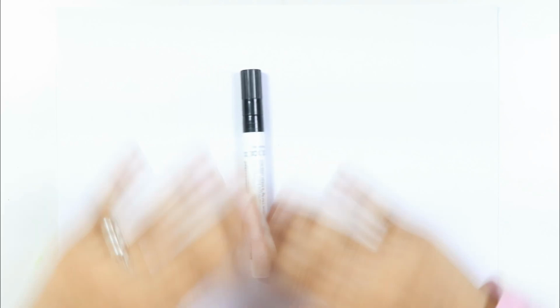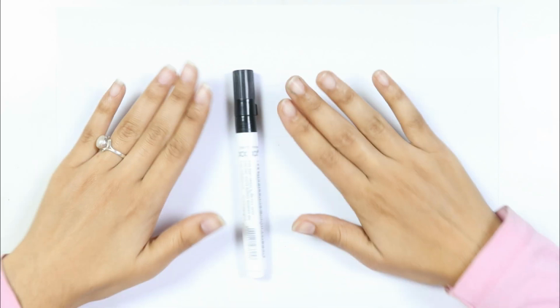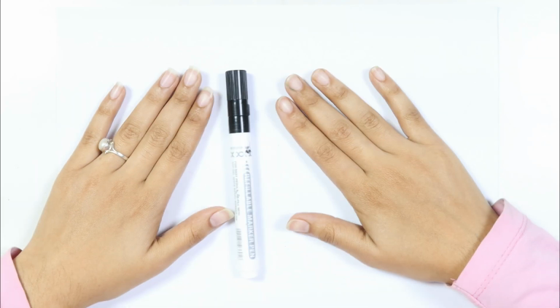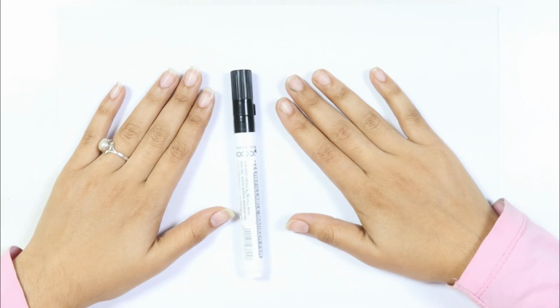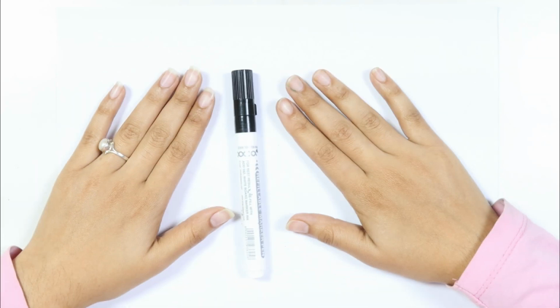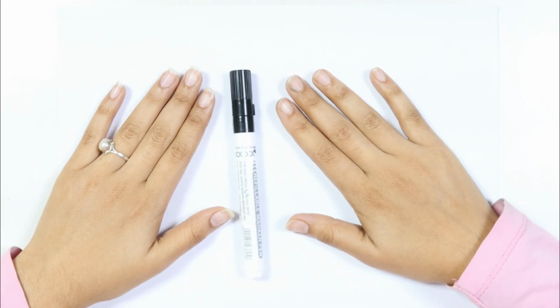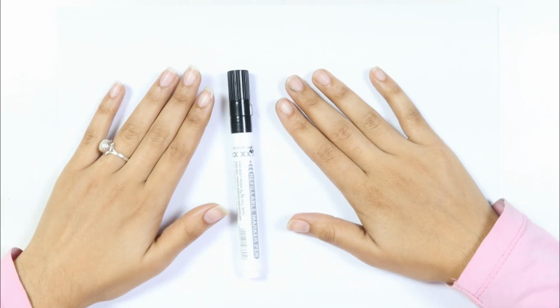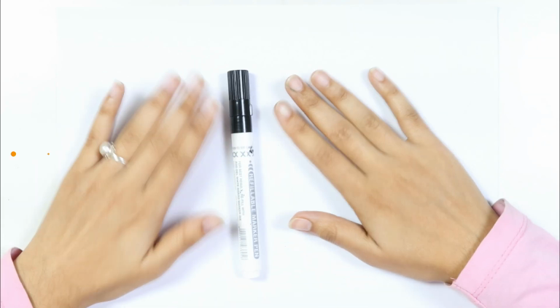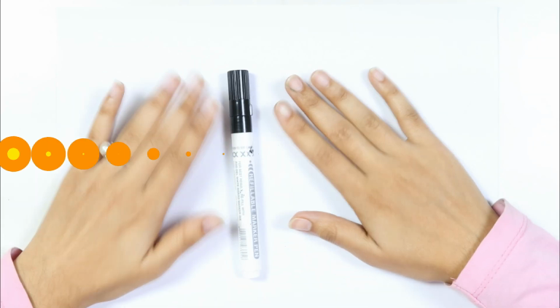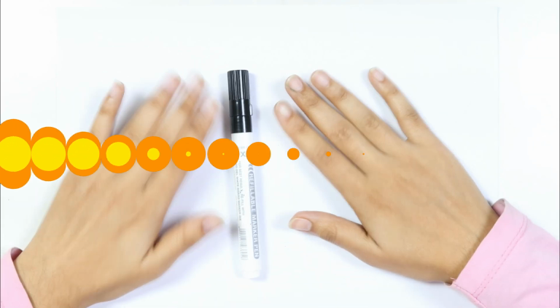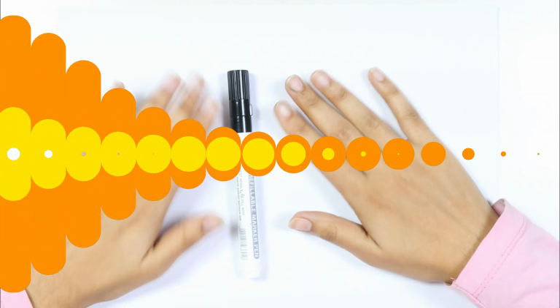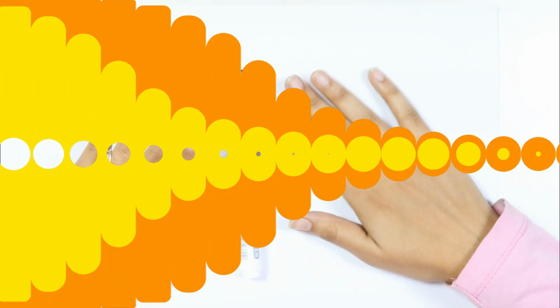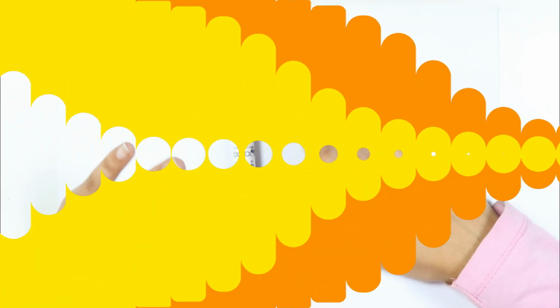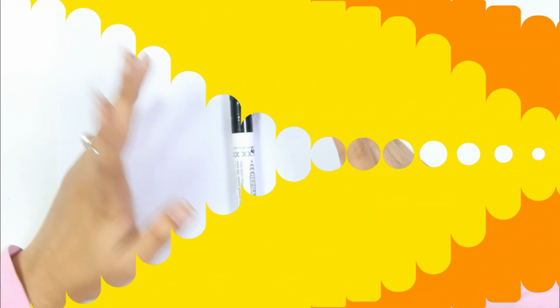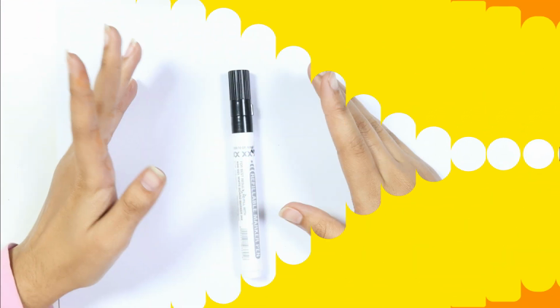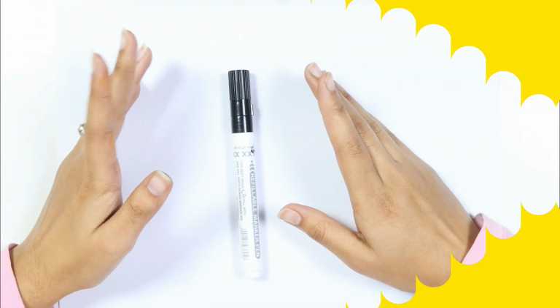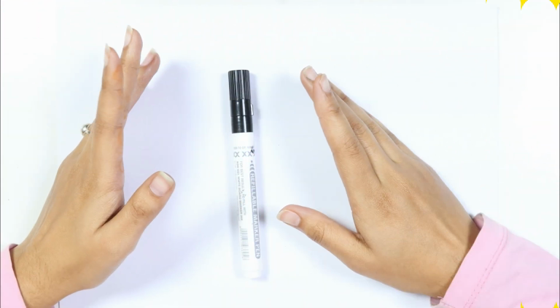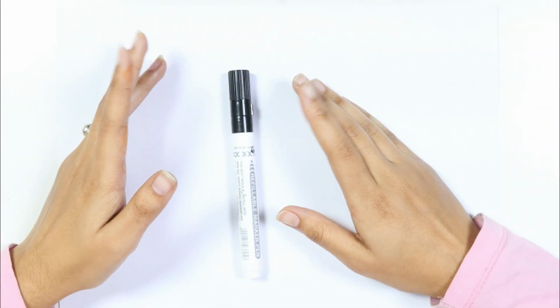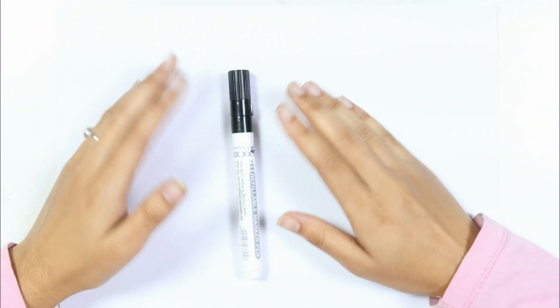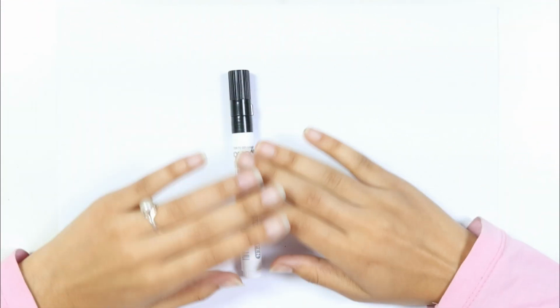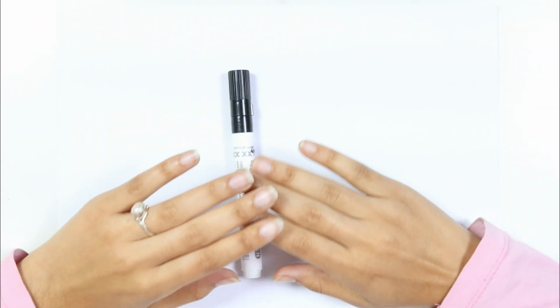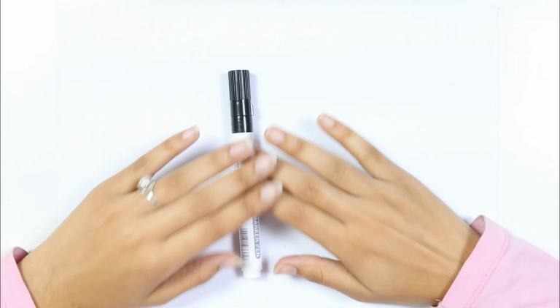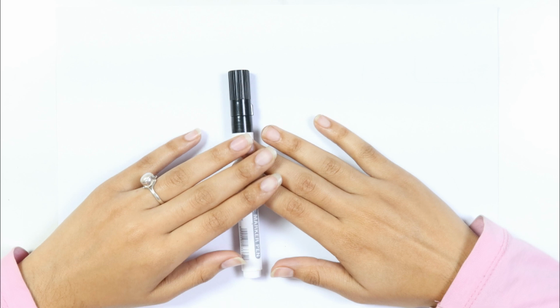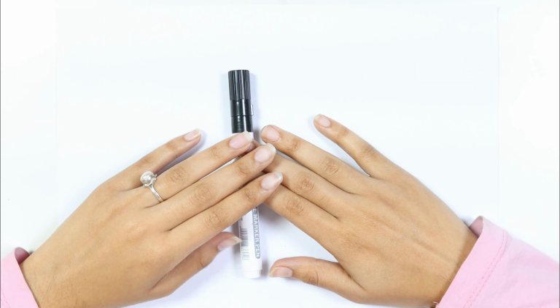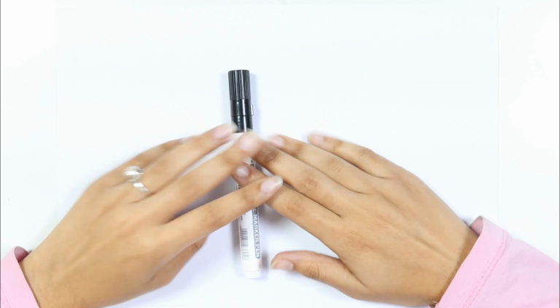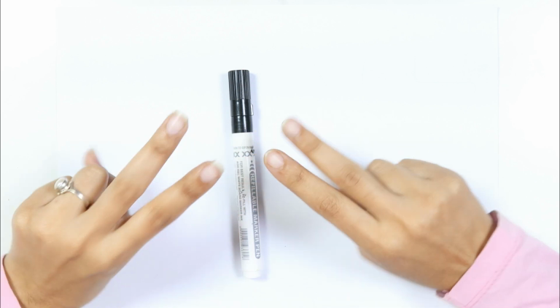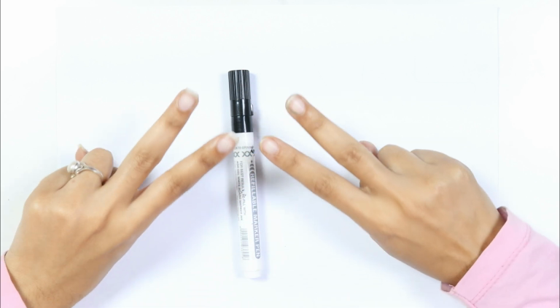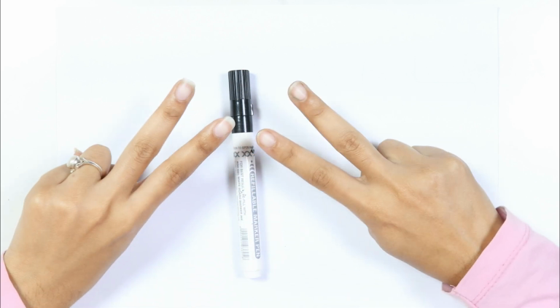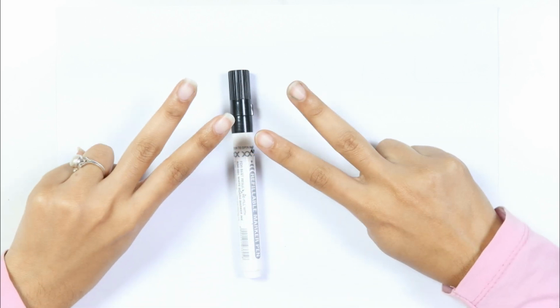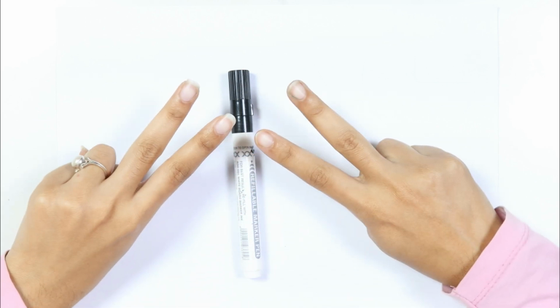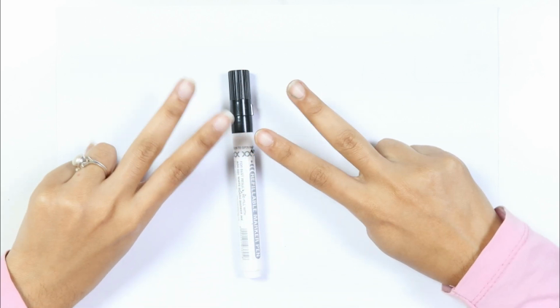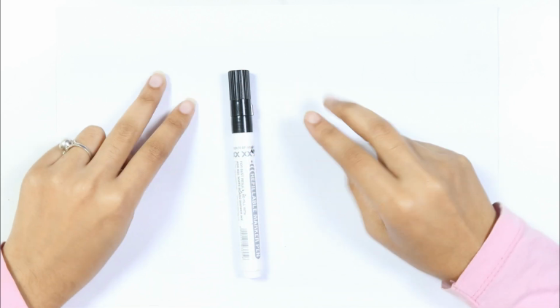Hello kids, welcome to Cute Cute Study. Let's learn to draw some toadies heads.